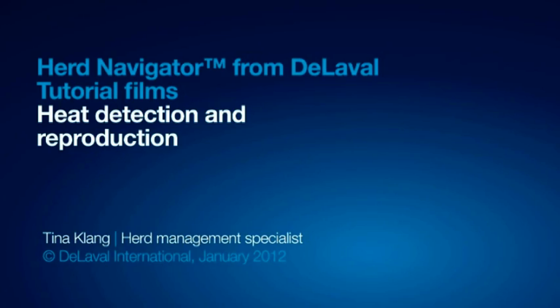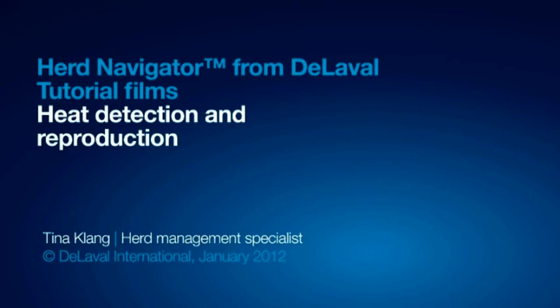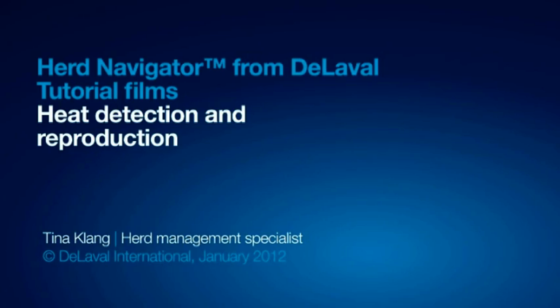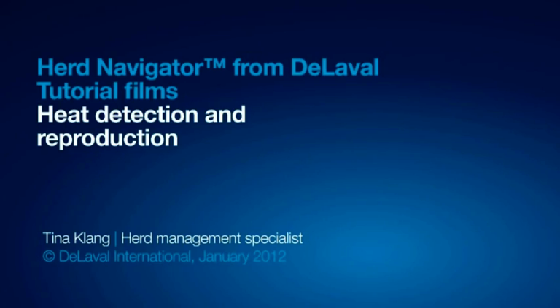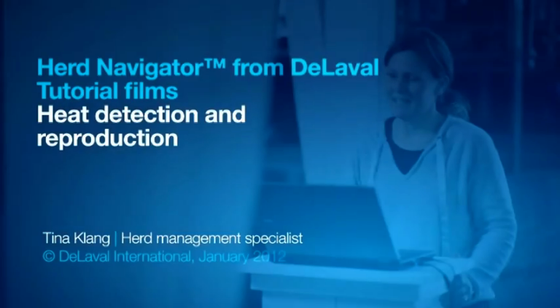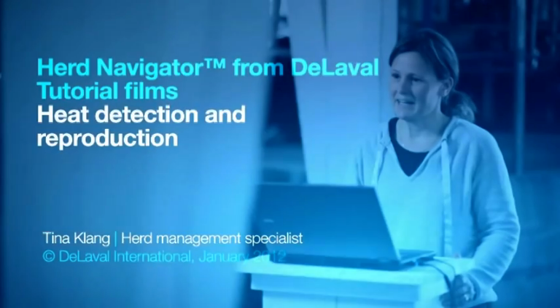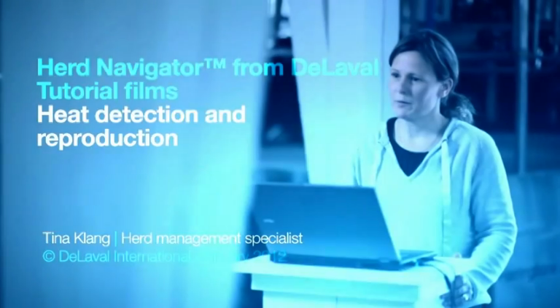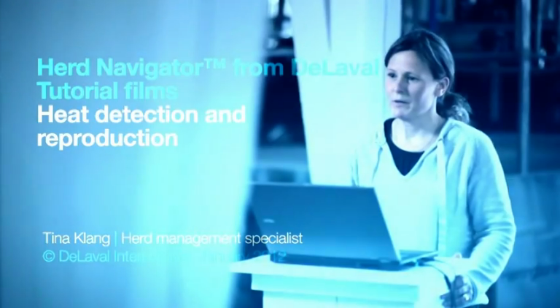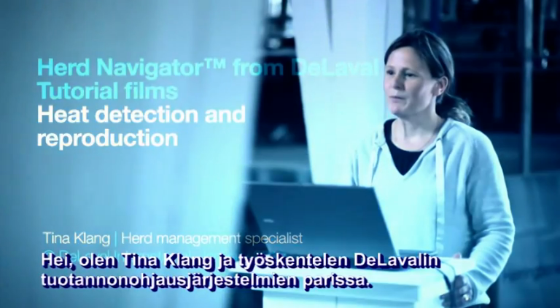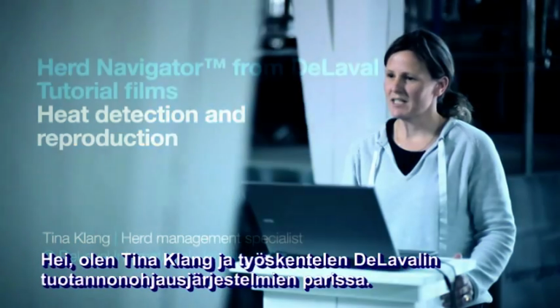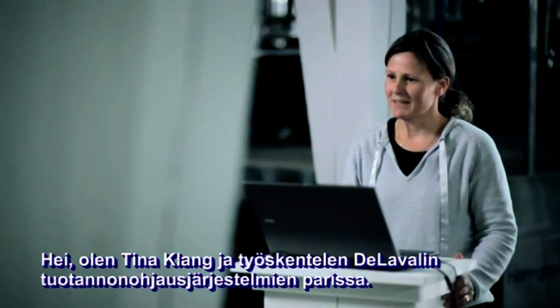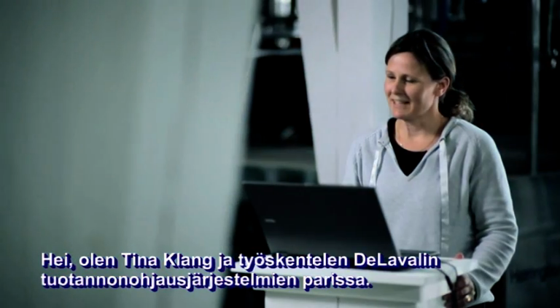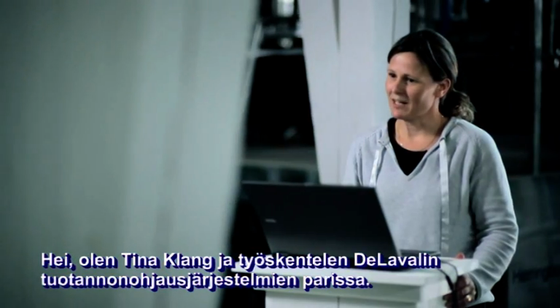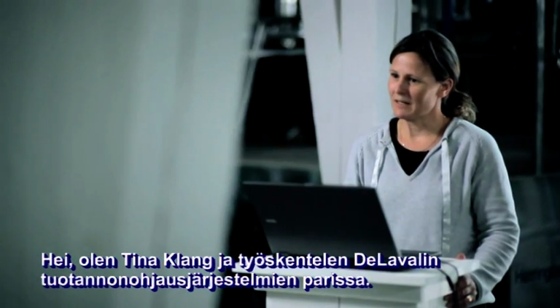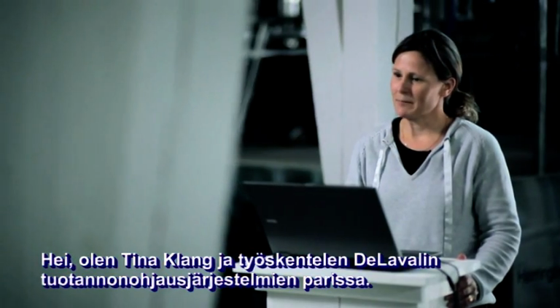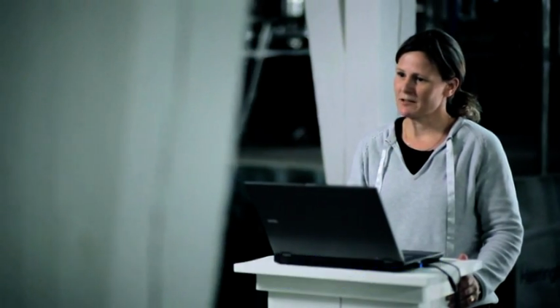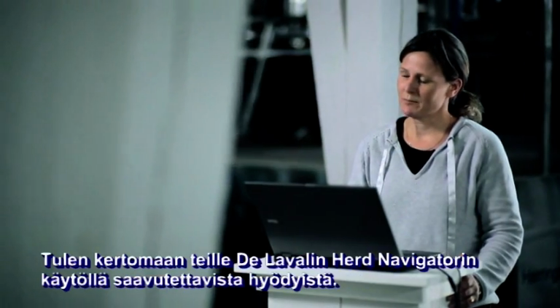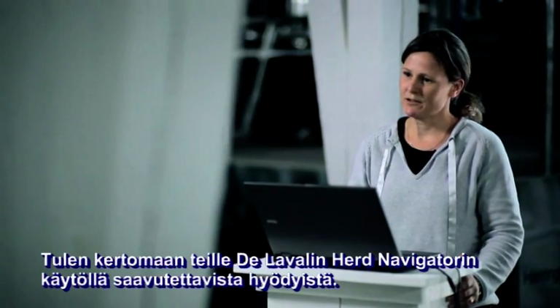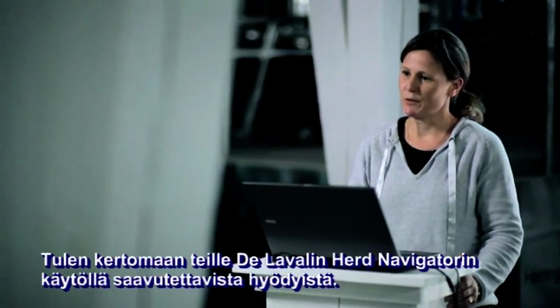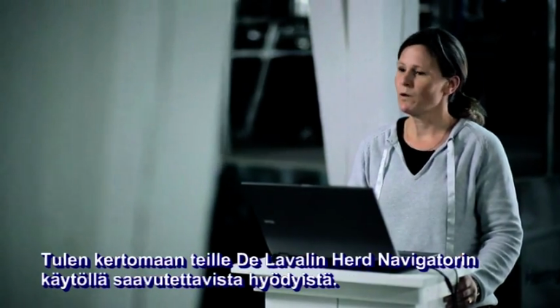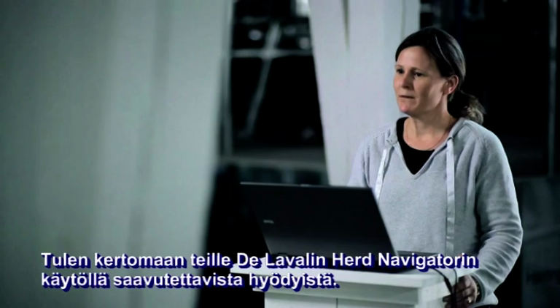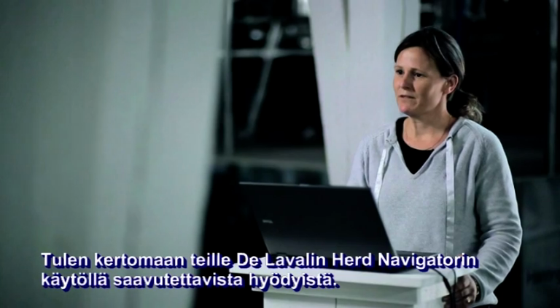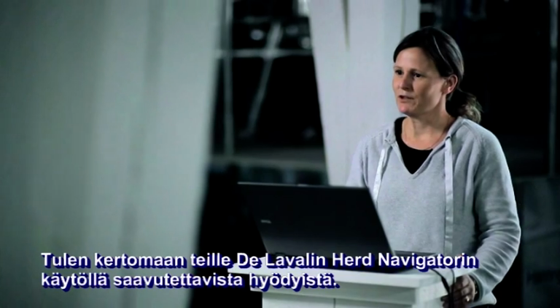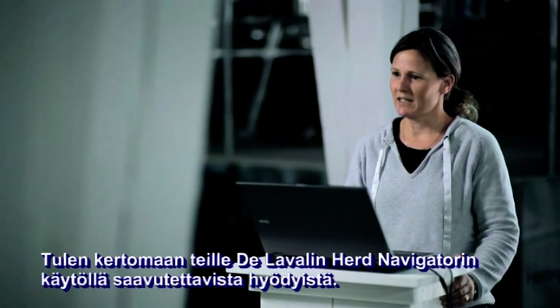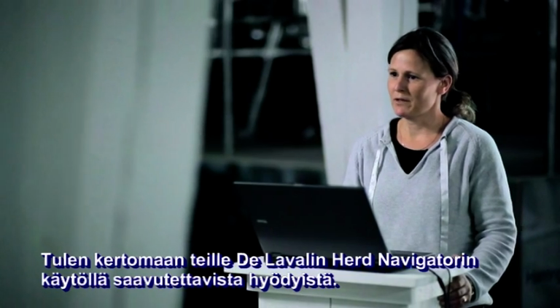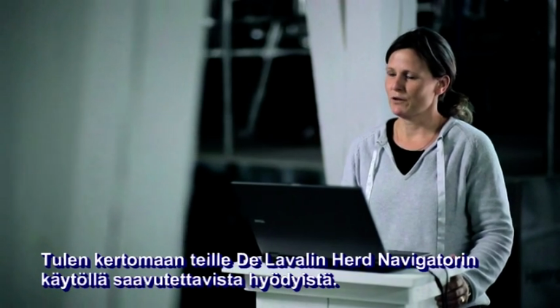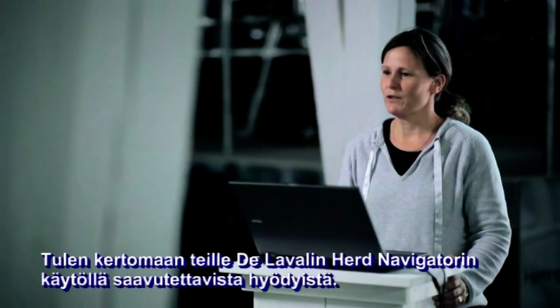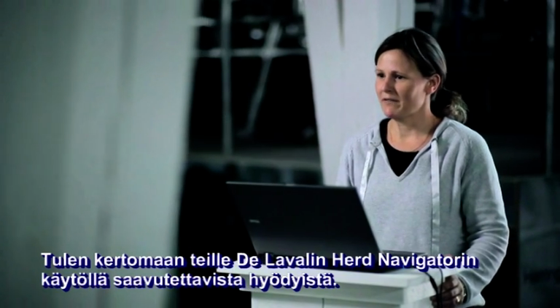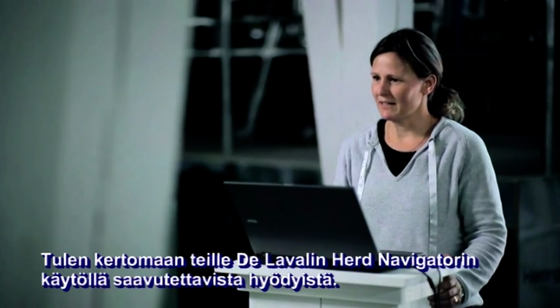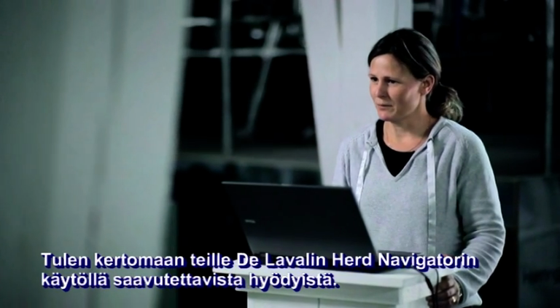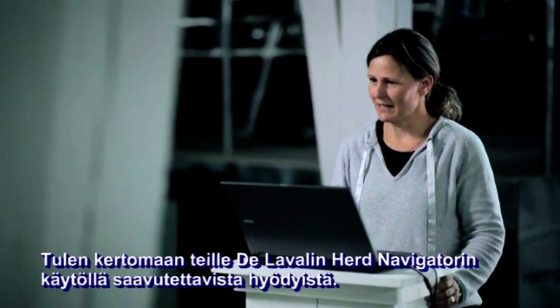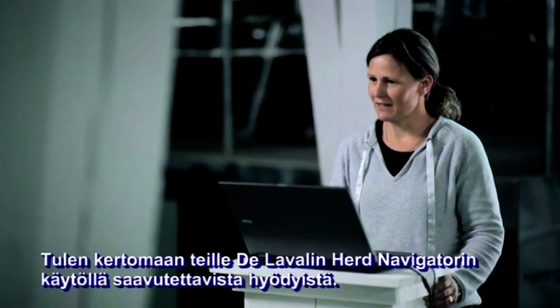Hi, I'm Tina Klang. I work with Herd Management at DeLaval. I'm here to explain to you all the benefits you can get by using Herd Navigator from DeLaval.